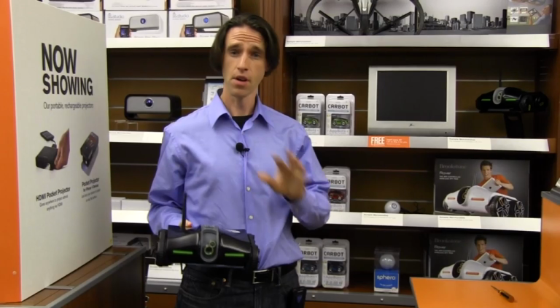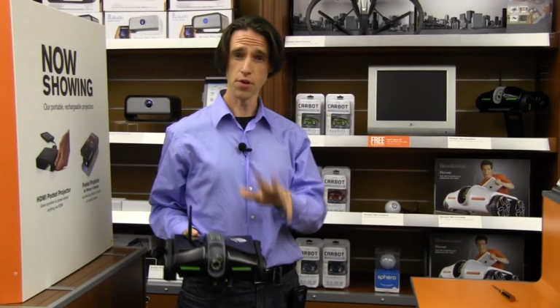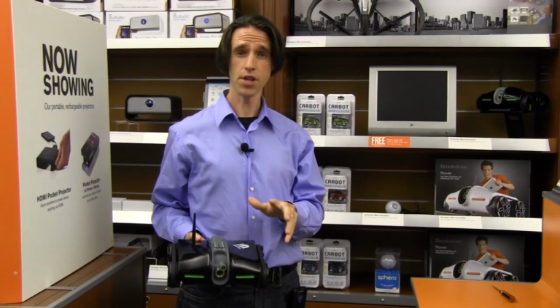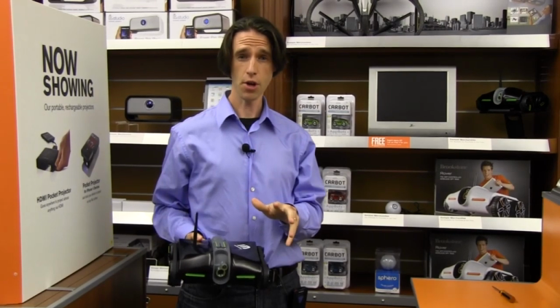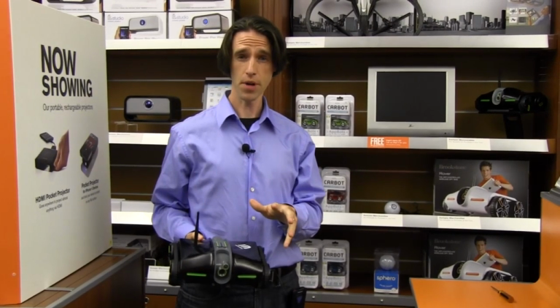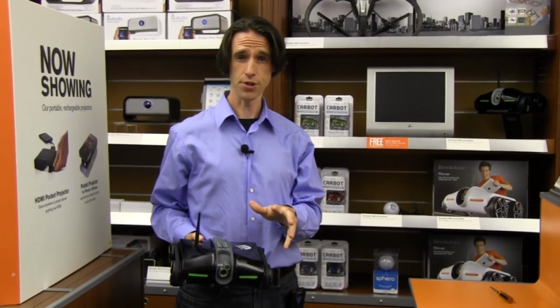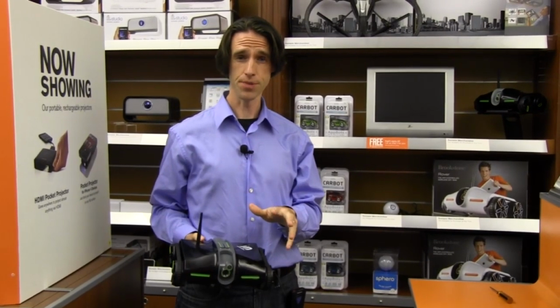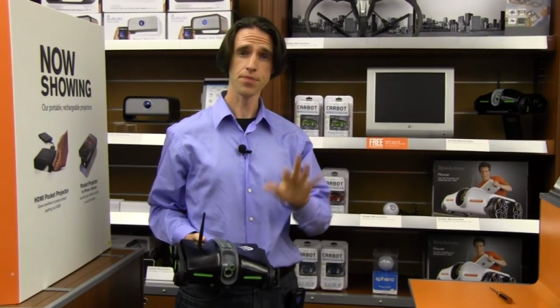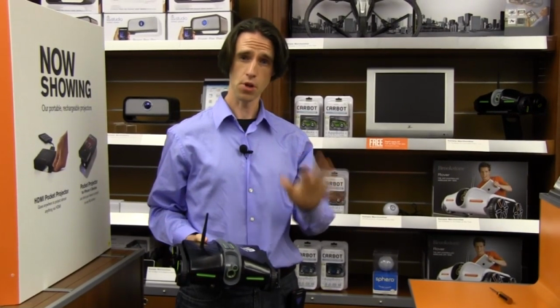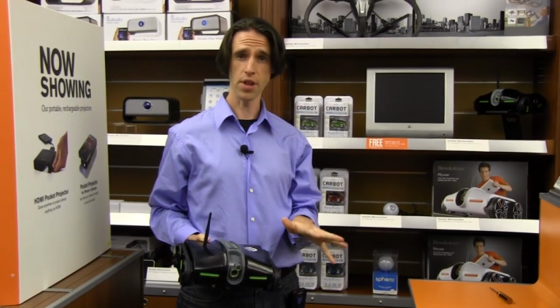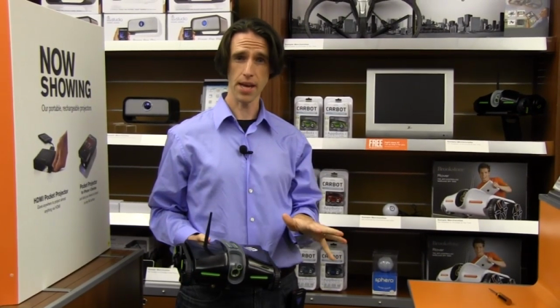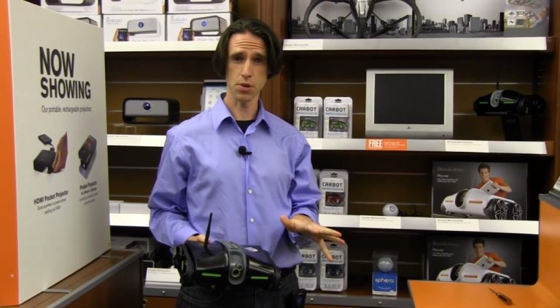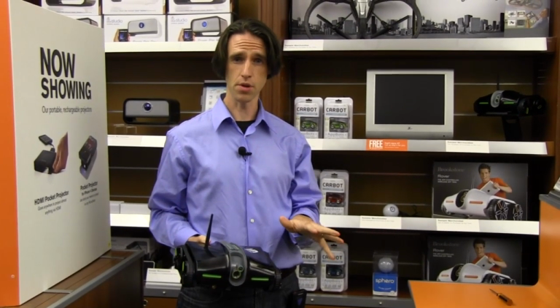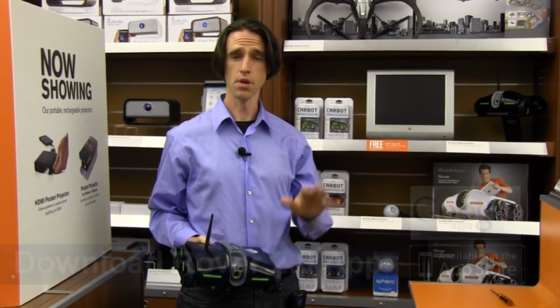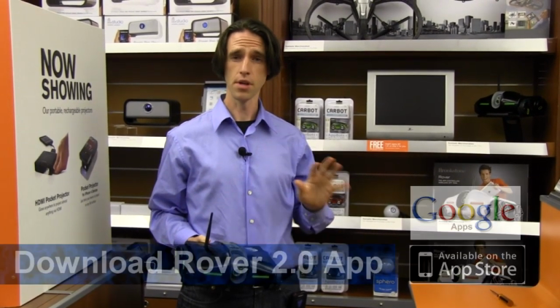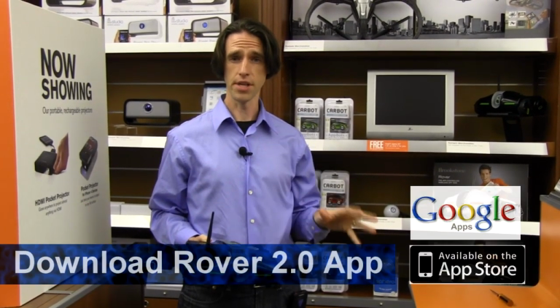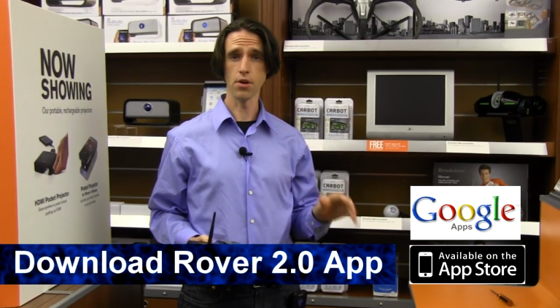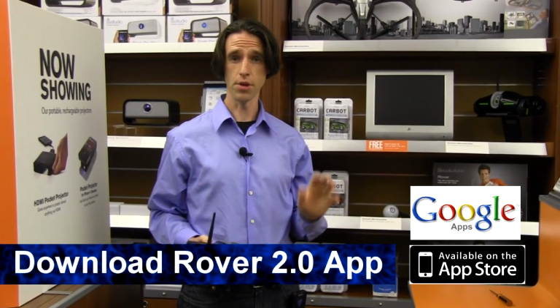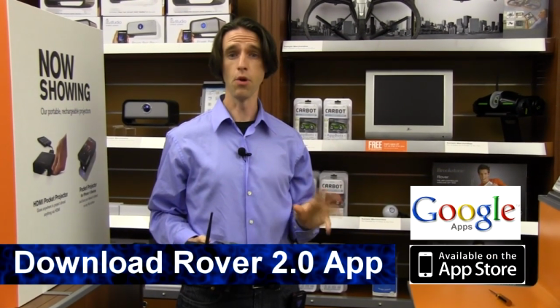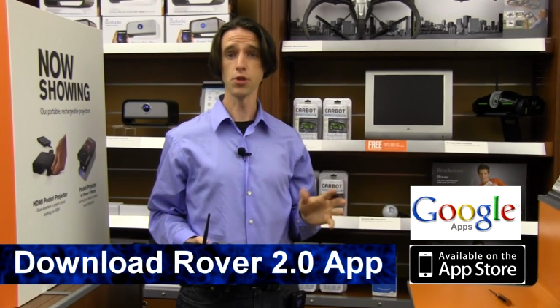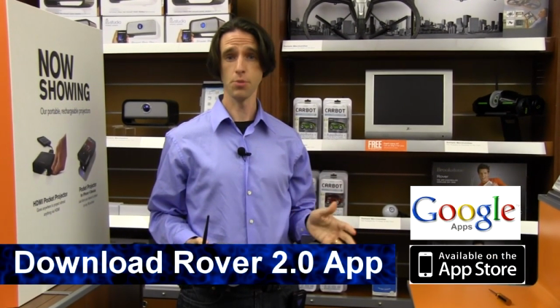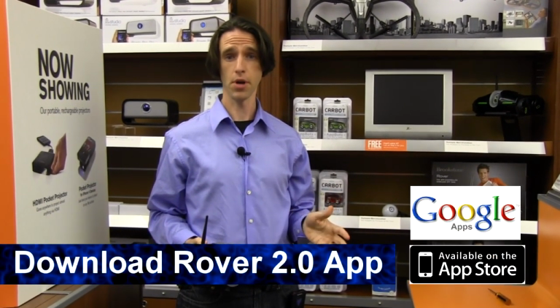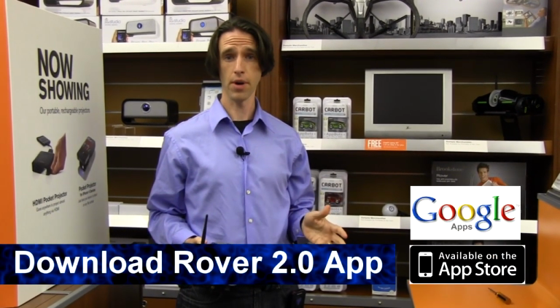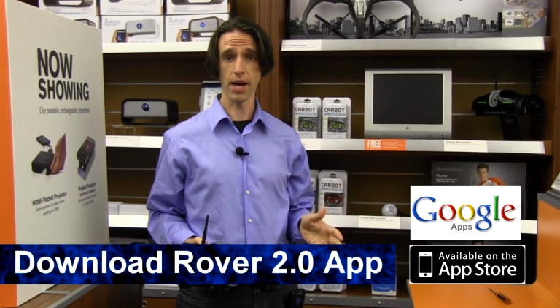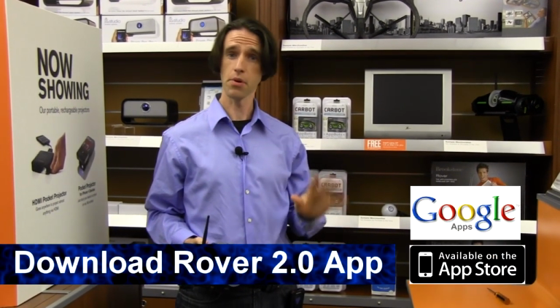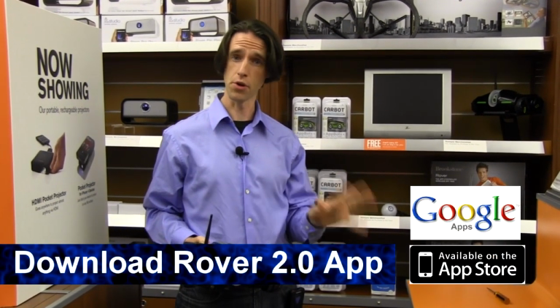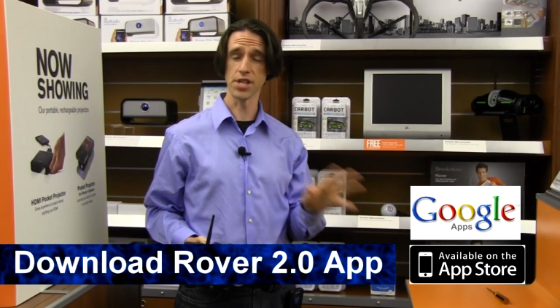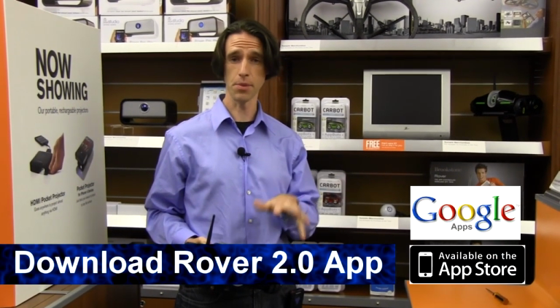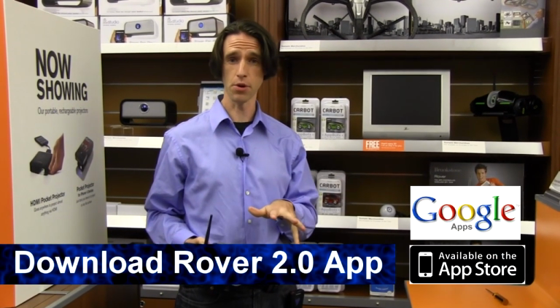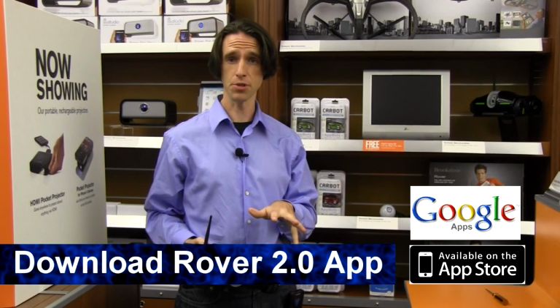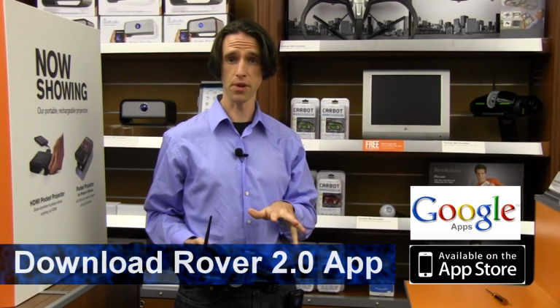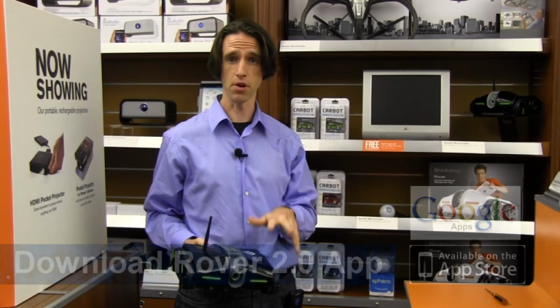First thing you're going to want to do, go to the App Store and download the Rover 2.0 app for your tablet or your smartphone.